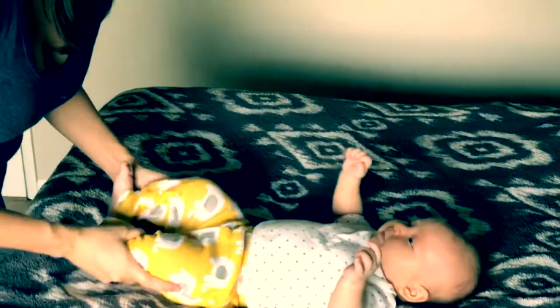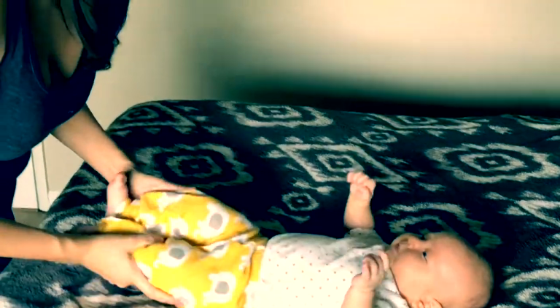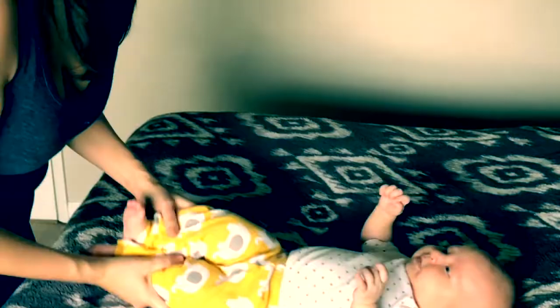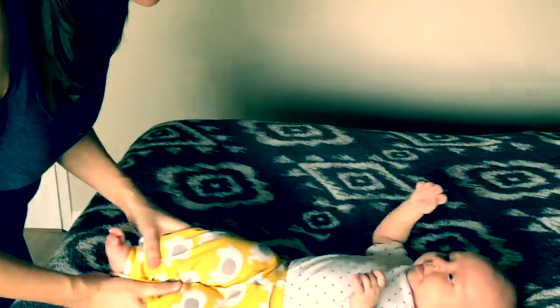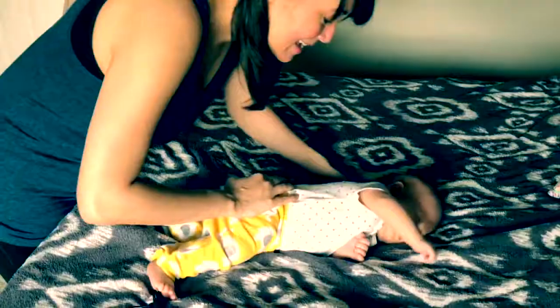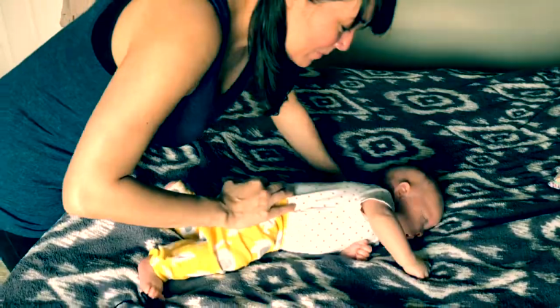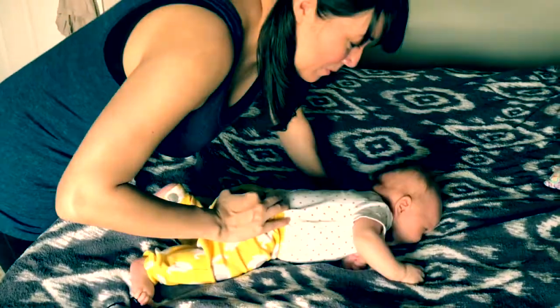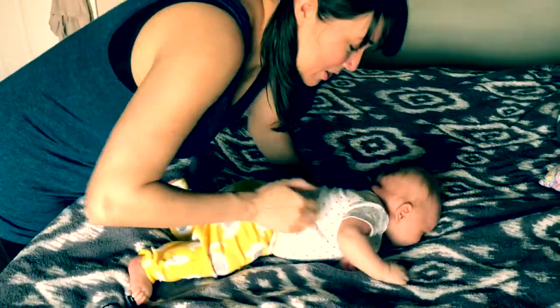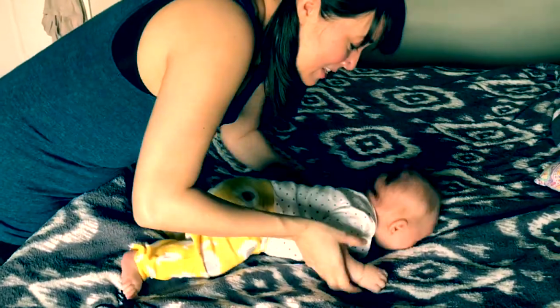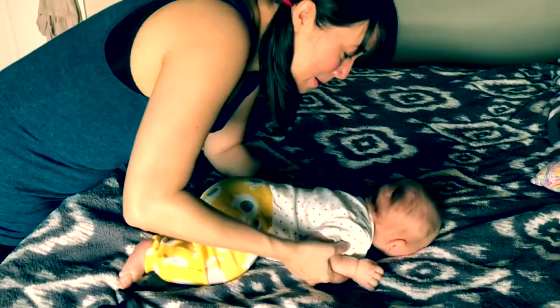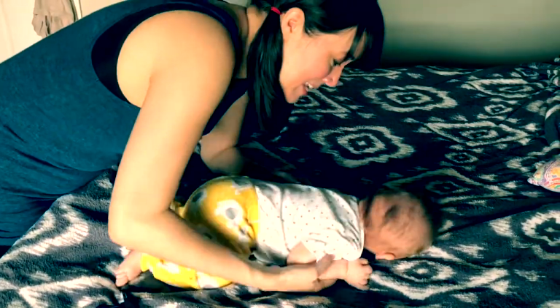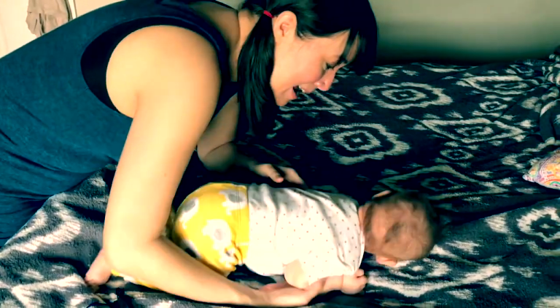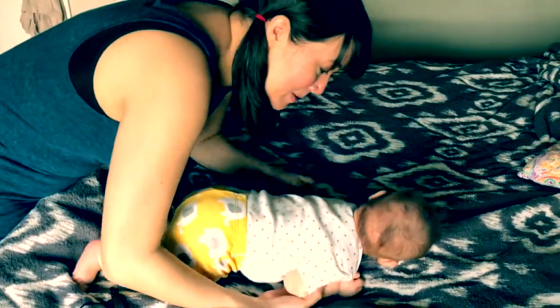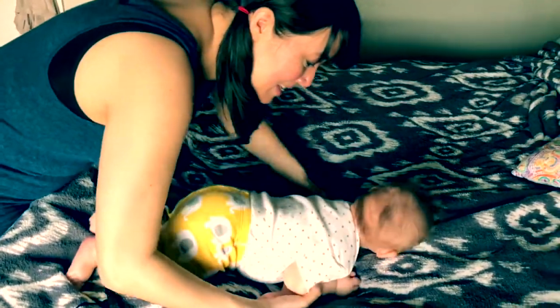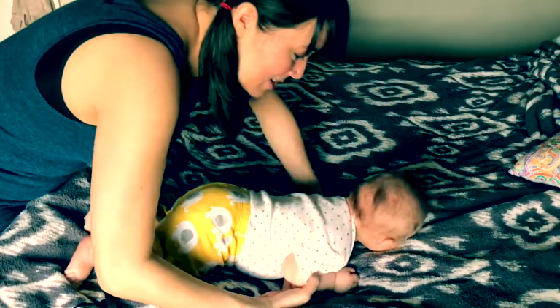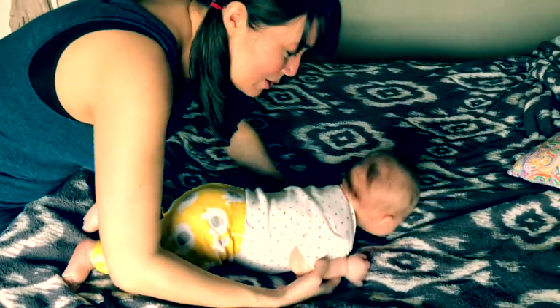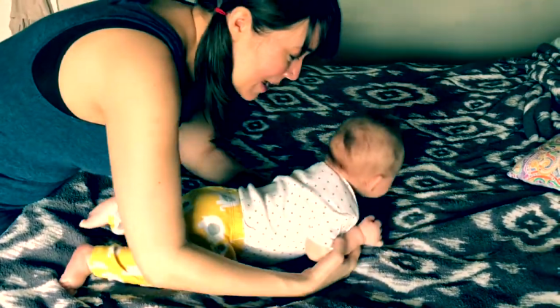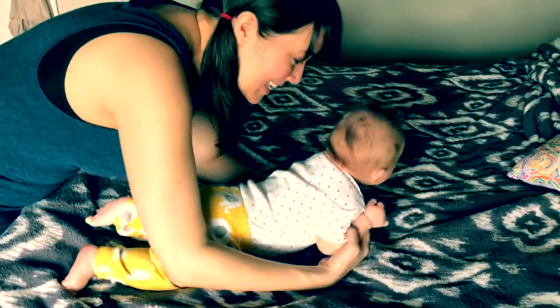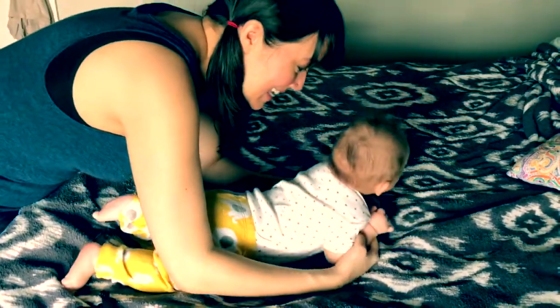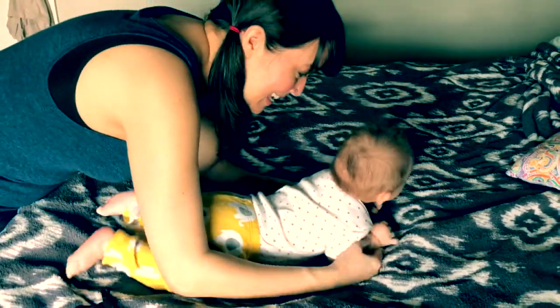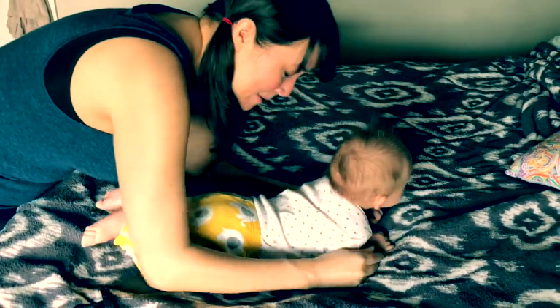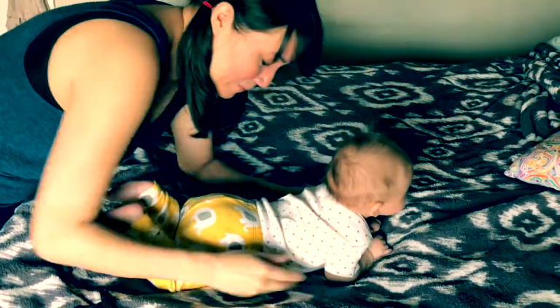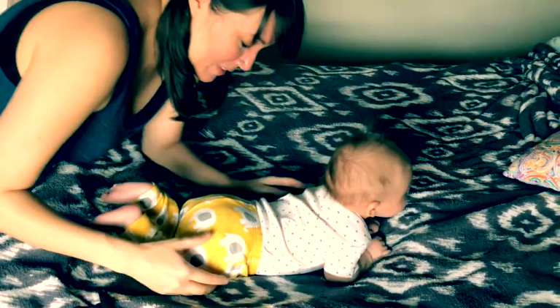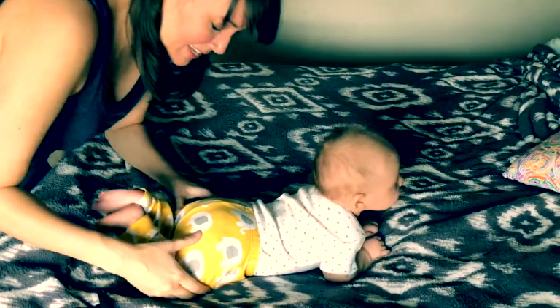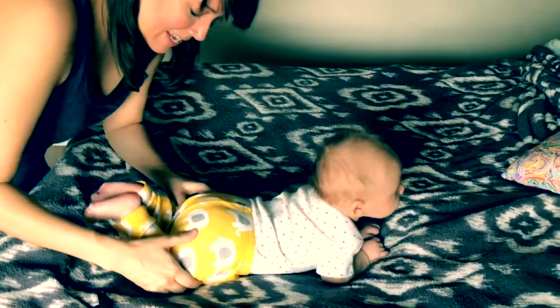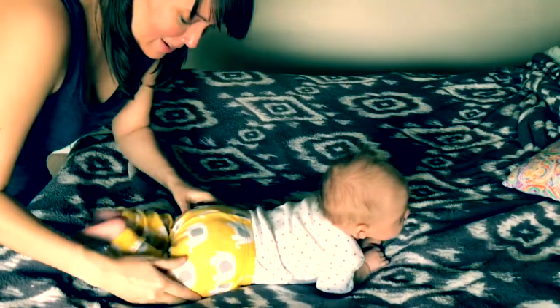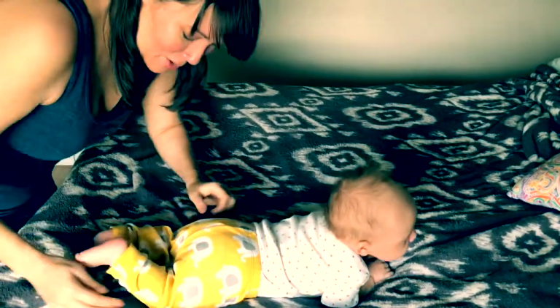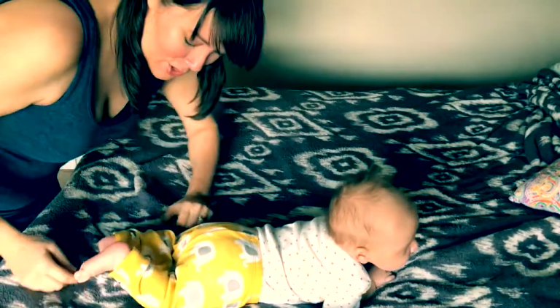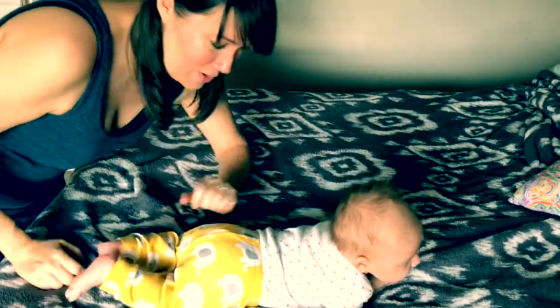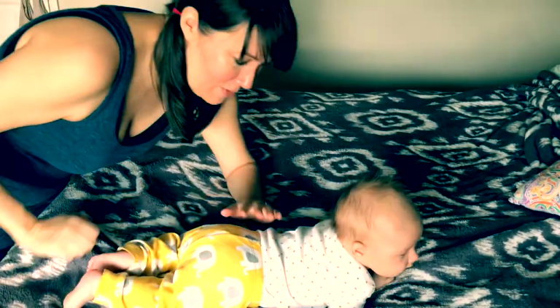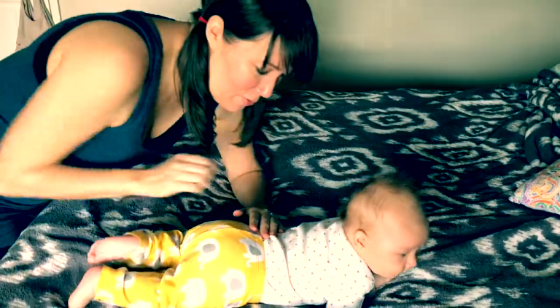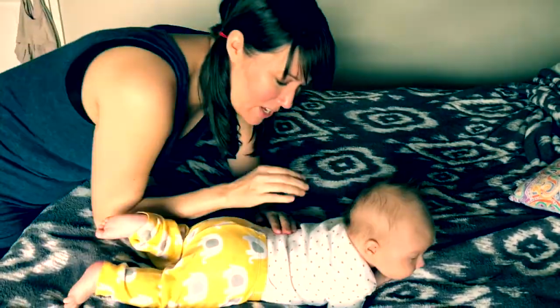Tummy time. And when you're in tummy time, it massages your belly. Look at you lift your feet.